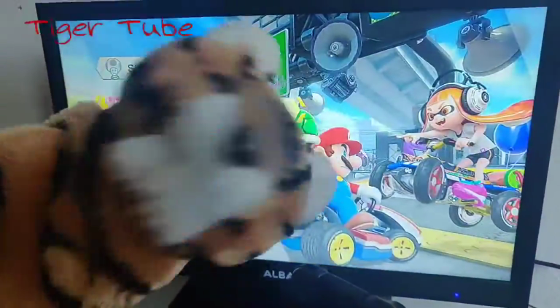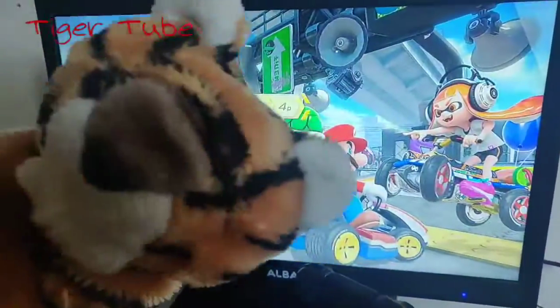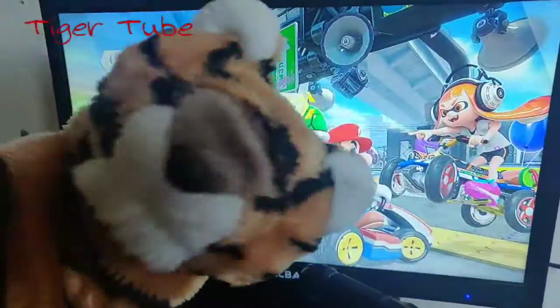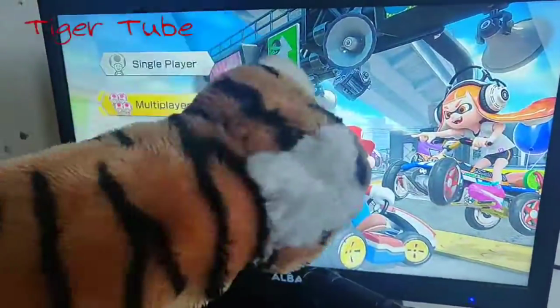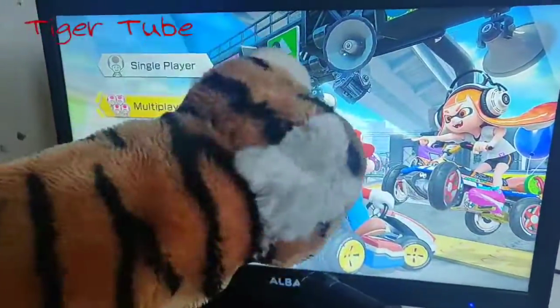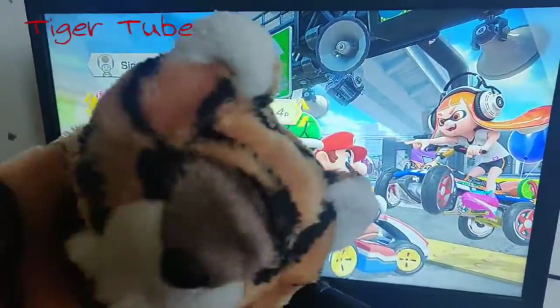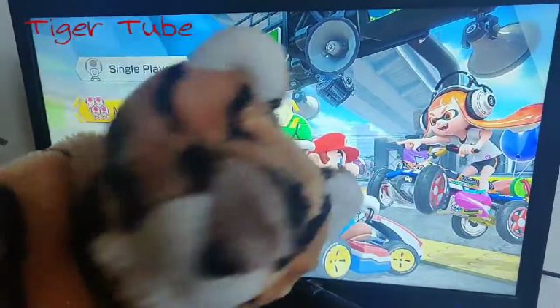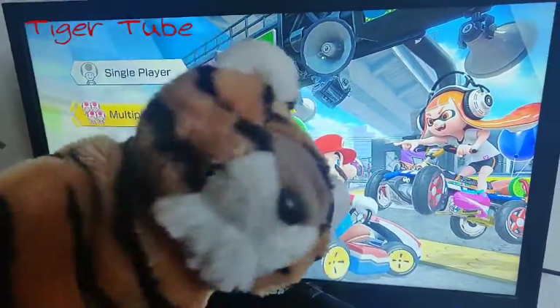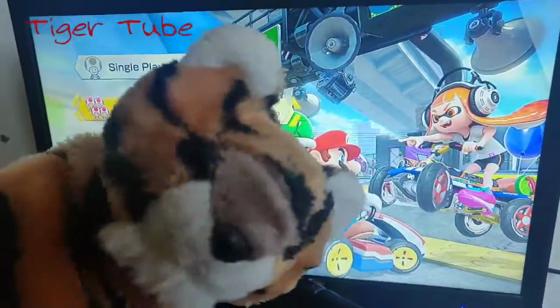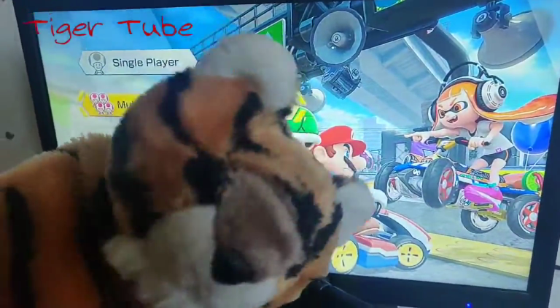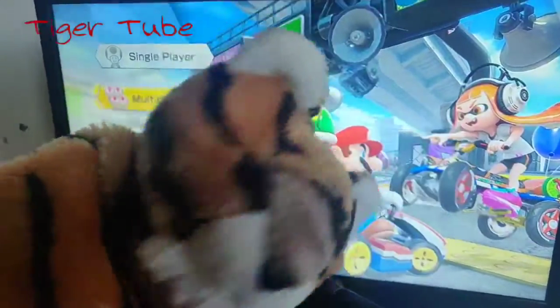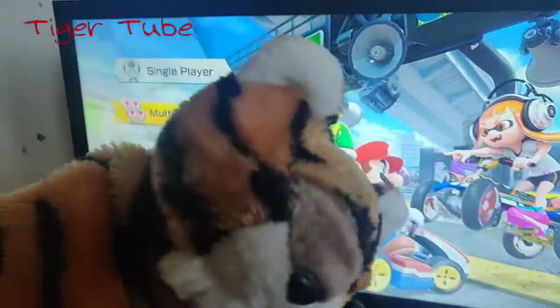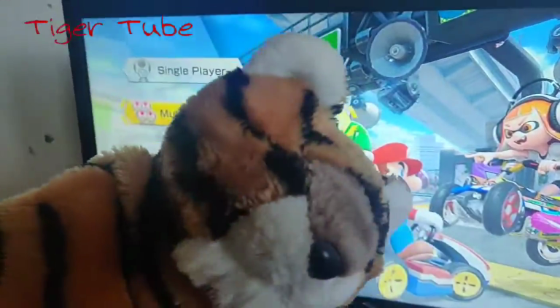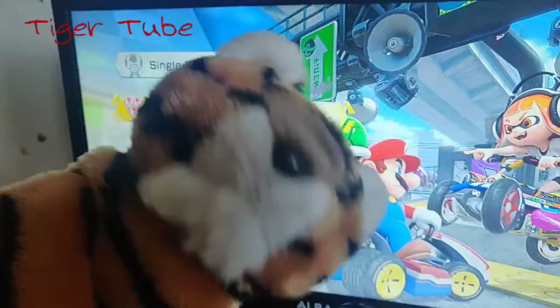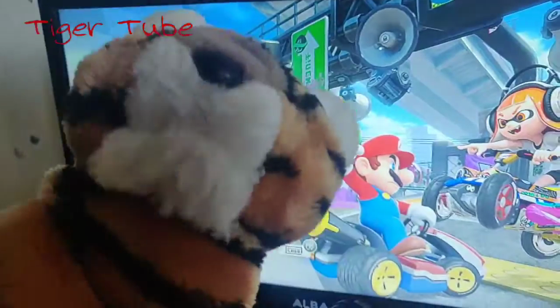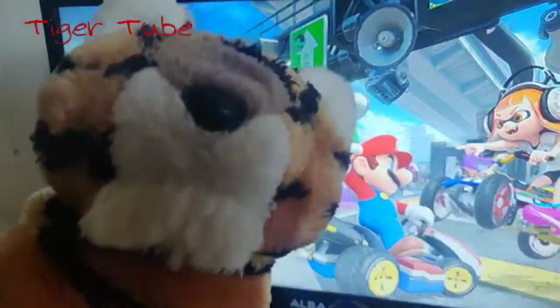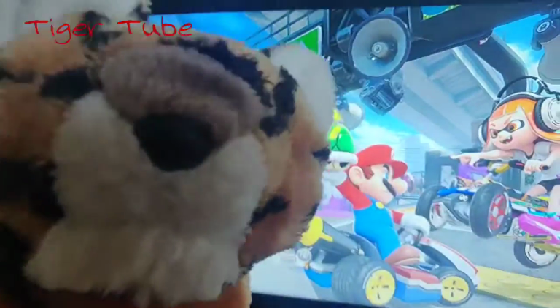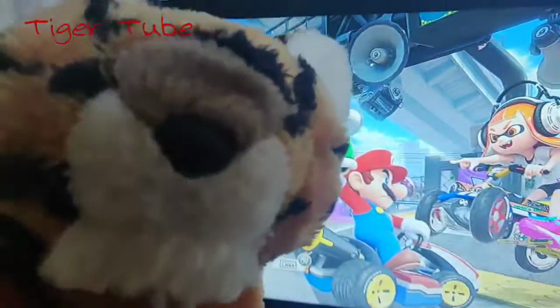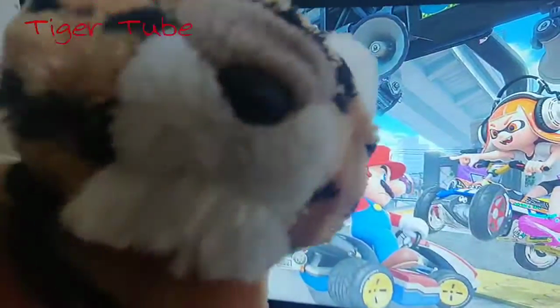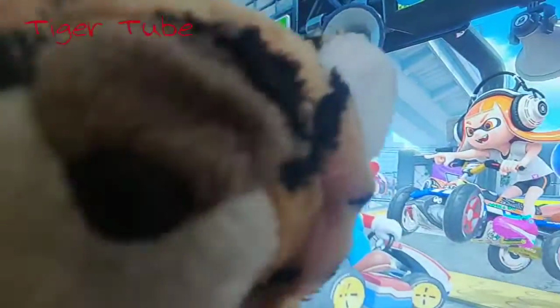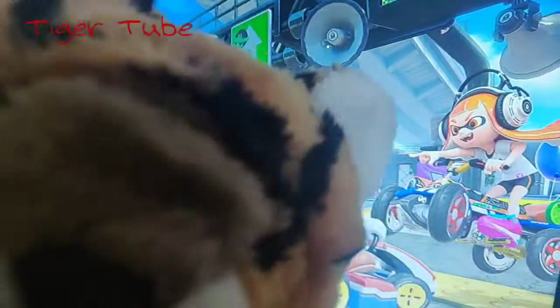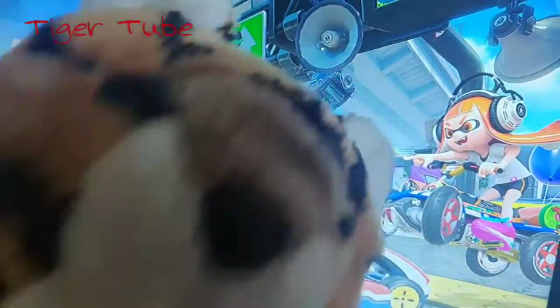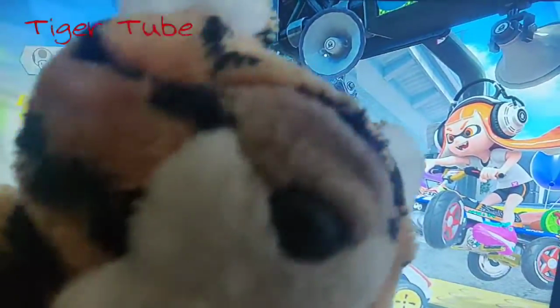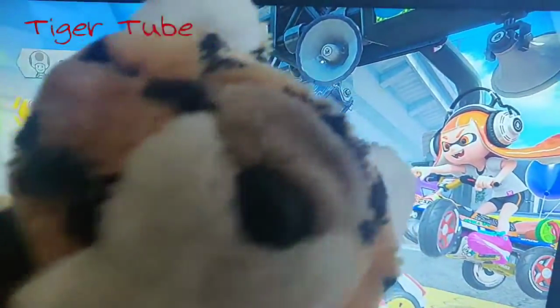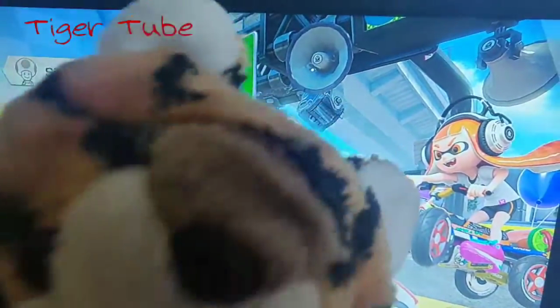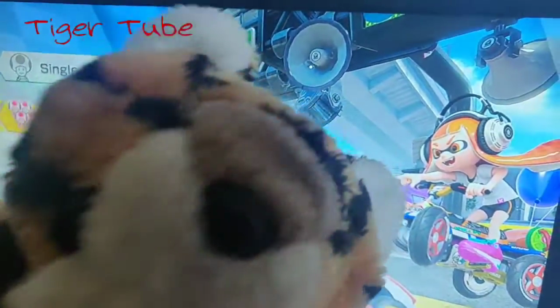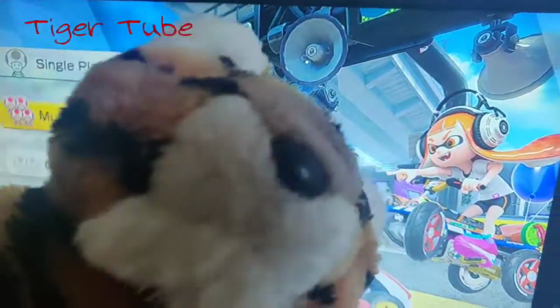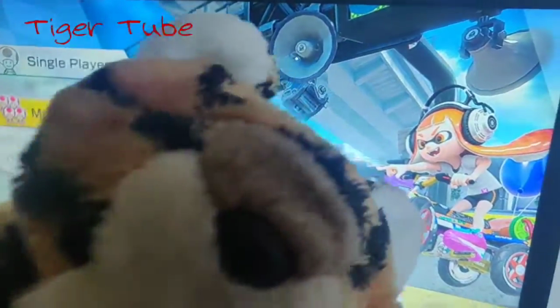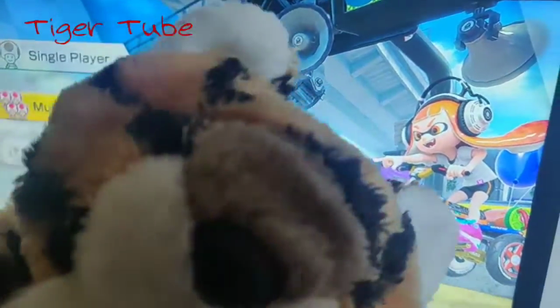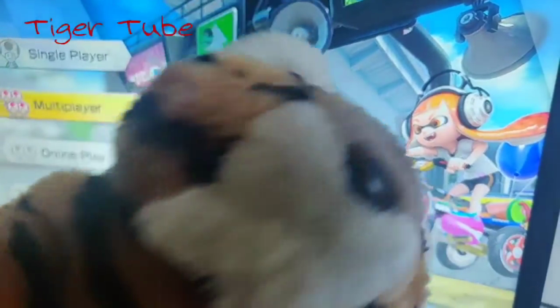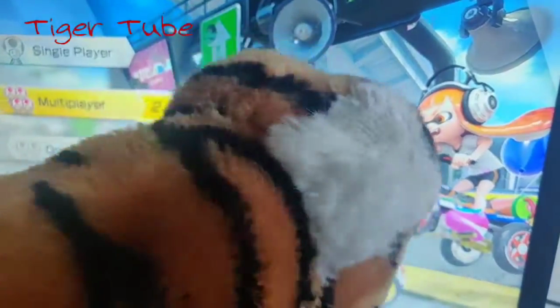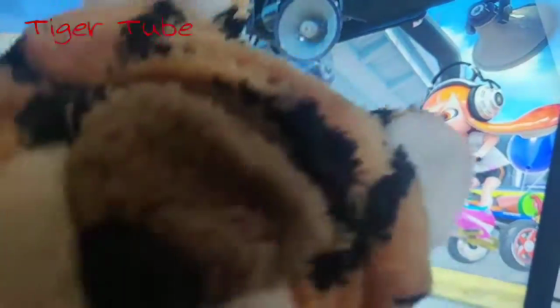So, the way to fix it, you guys, is you don't fix it at all — you send it back to Nintendo!